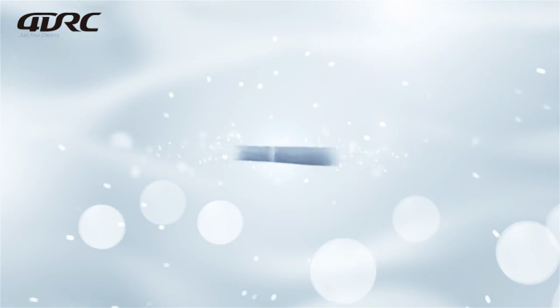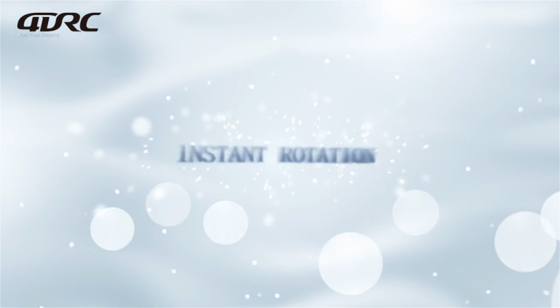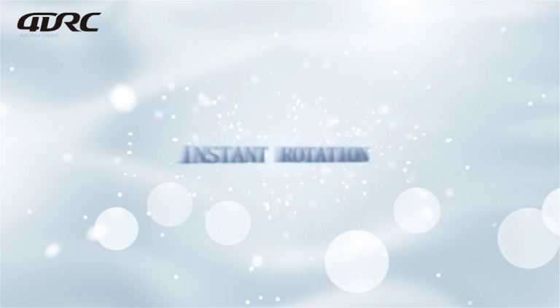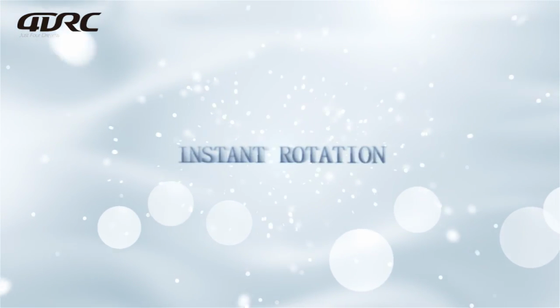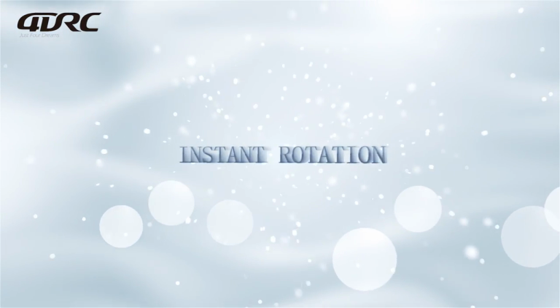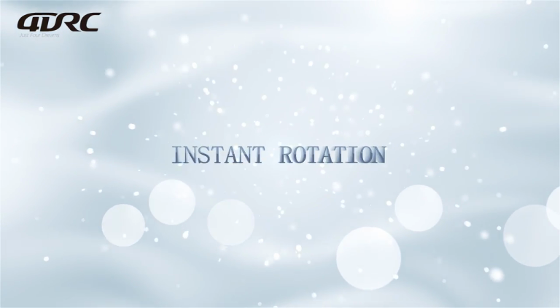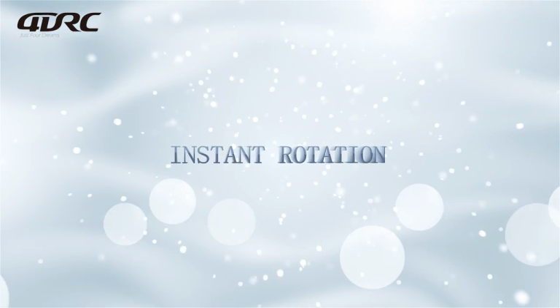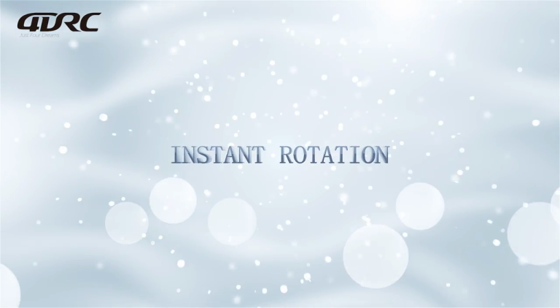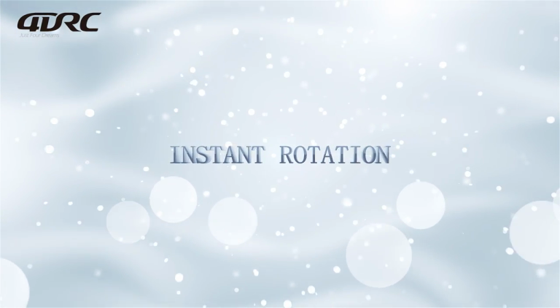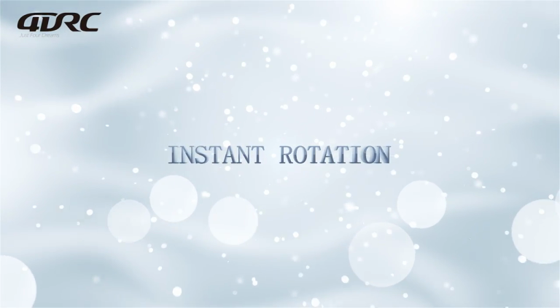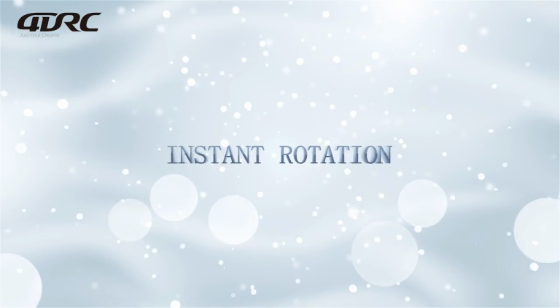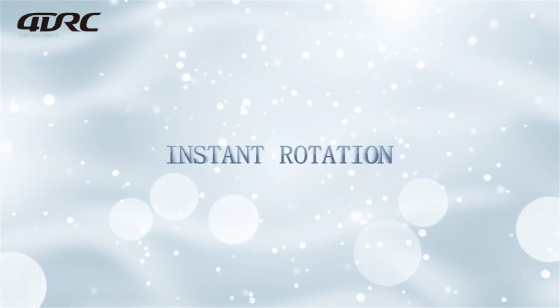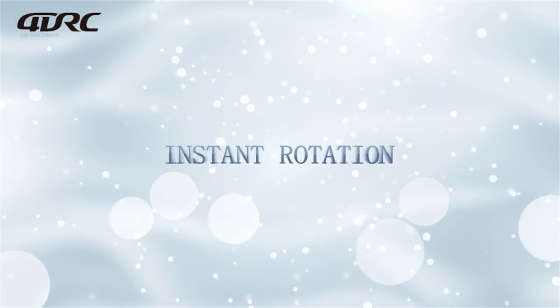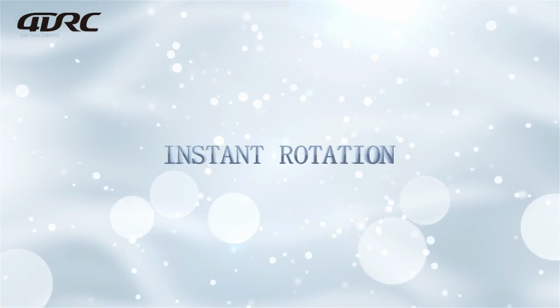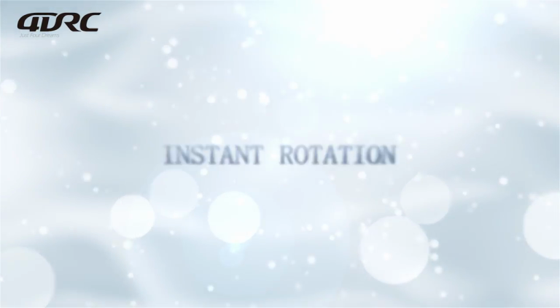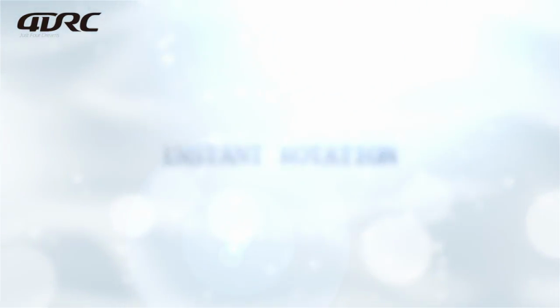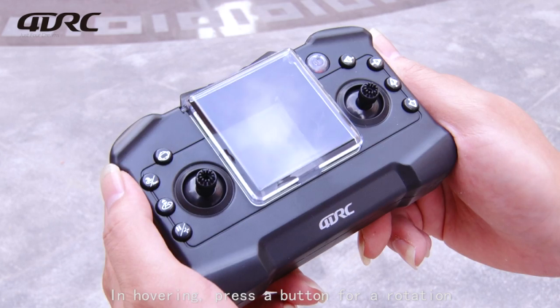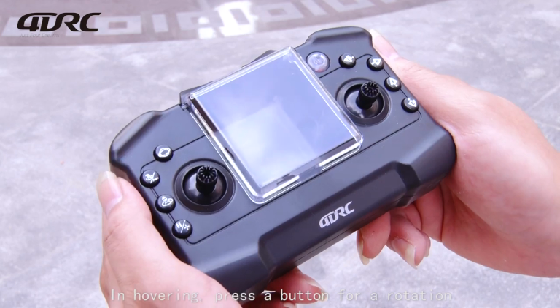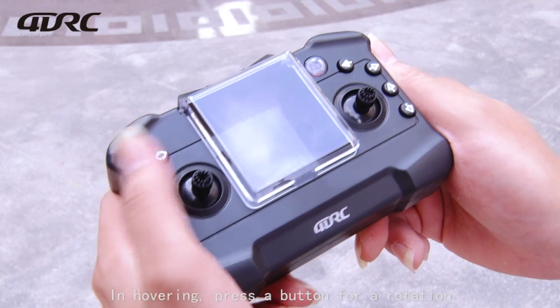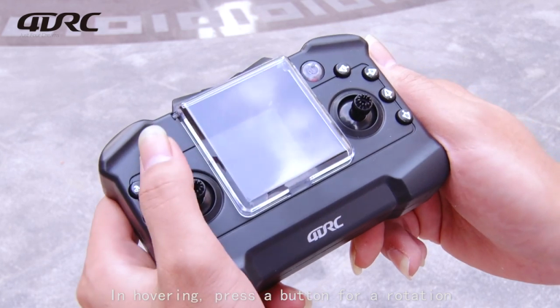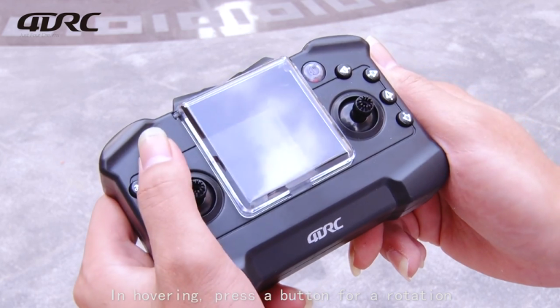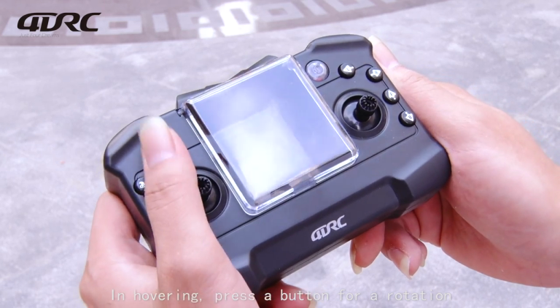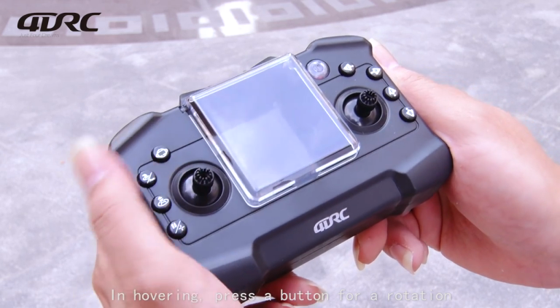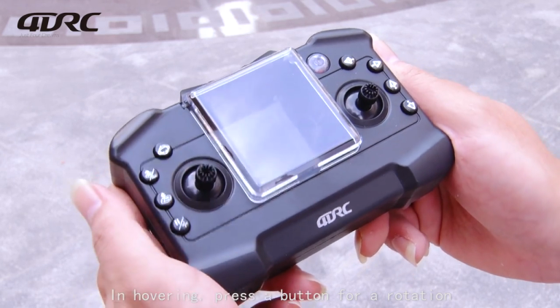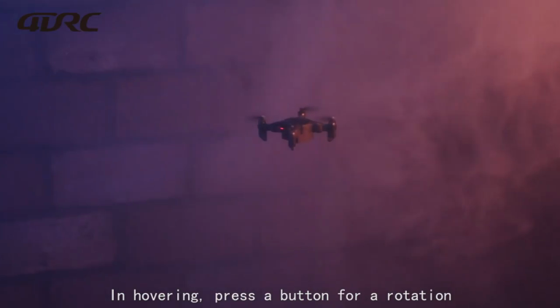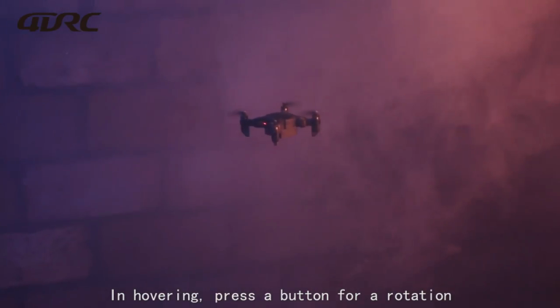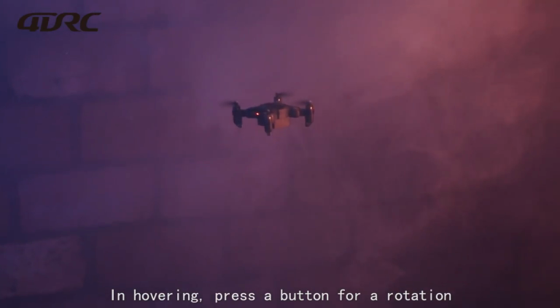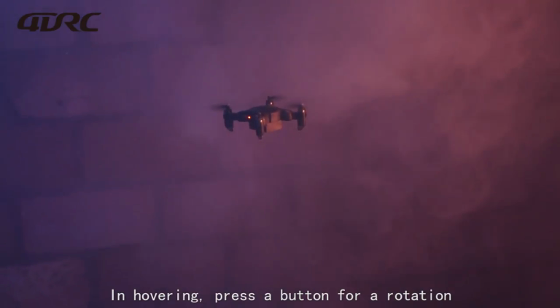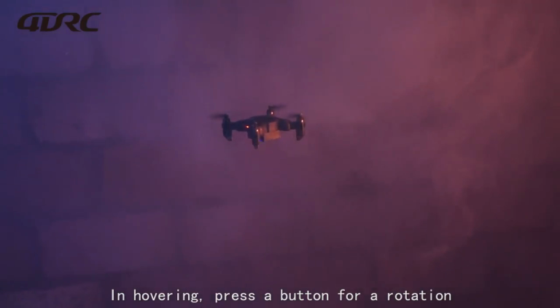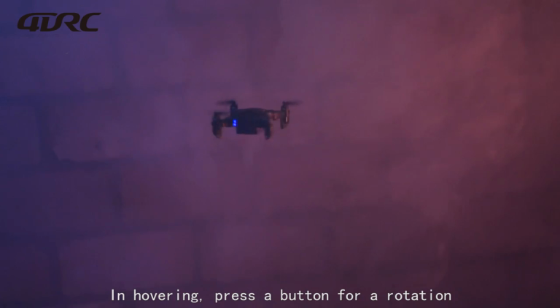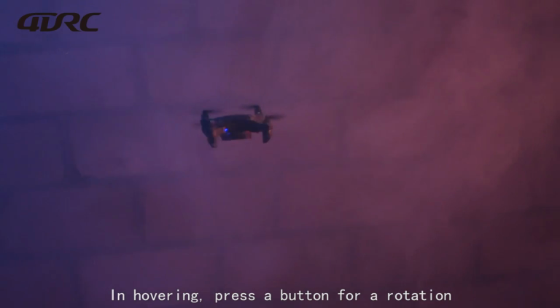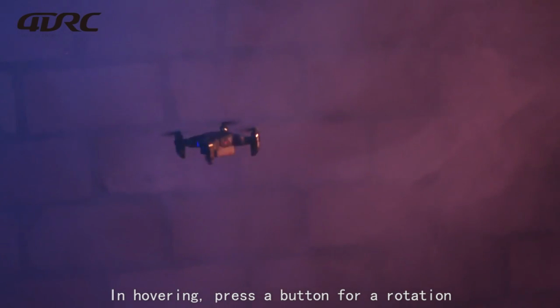Instant rotation: while hovering, press the button for rotation and the drone will rotate instantly.